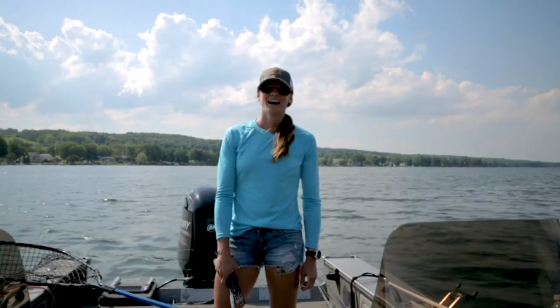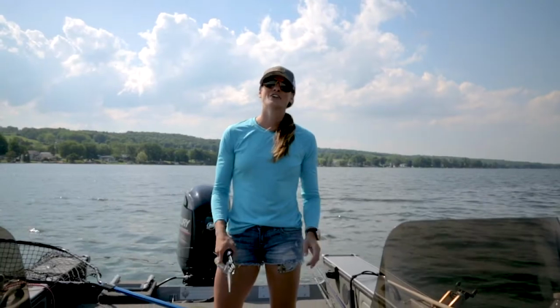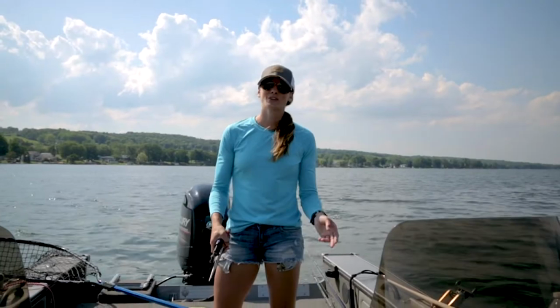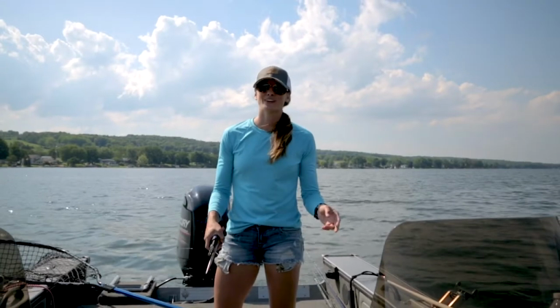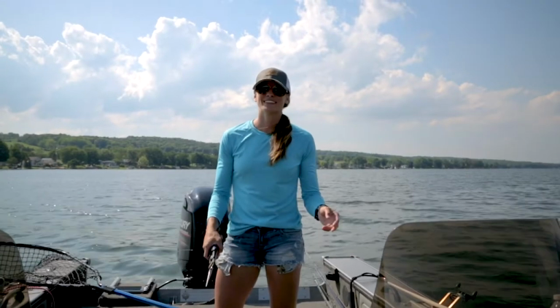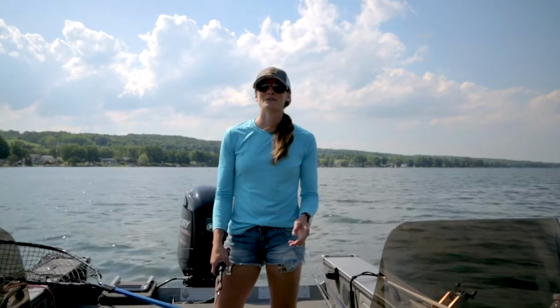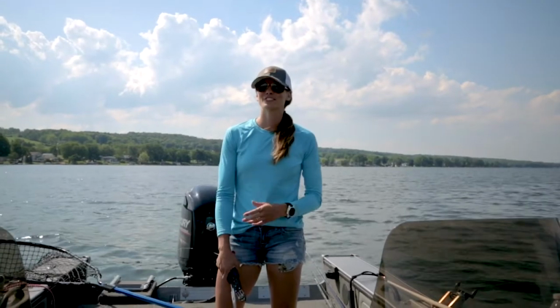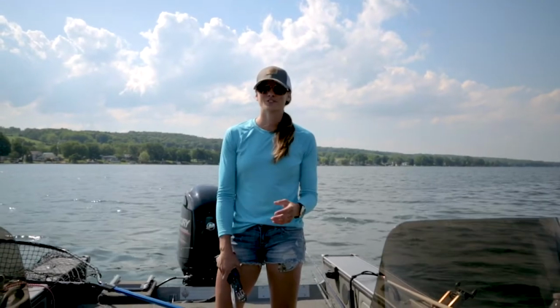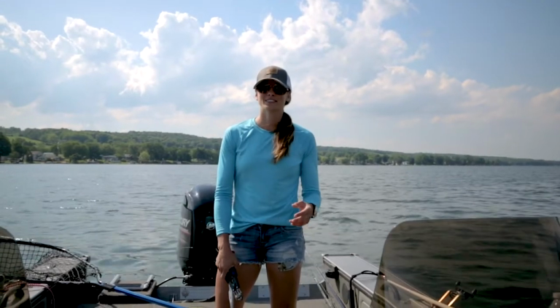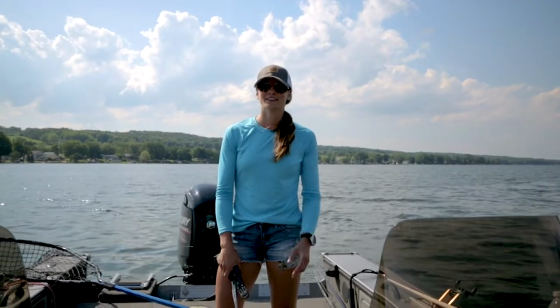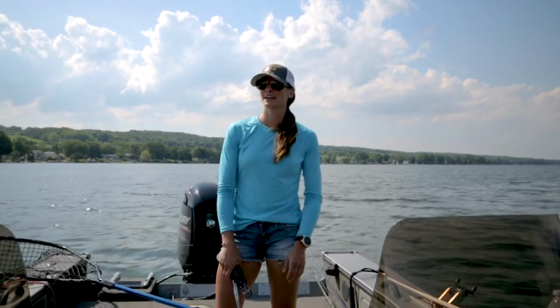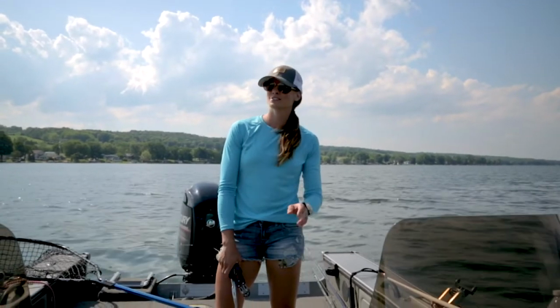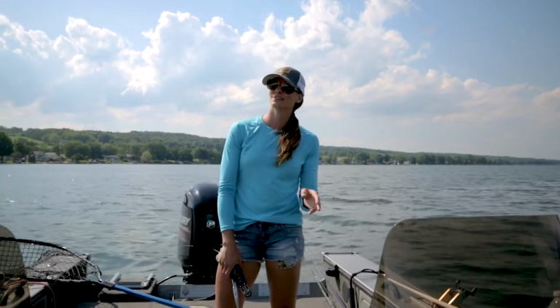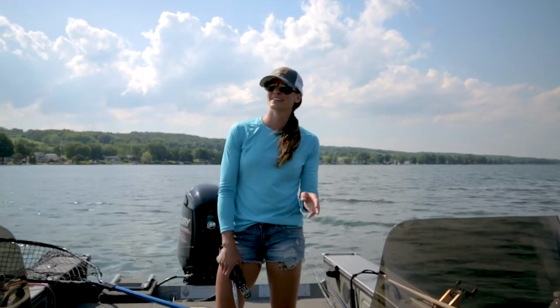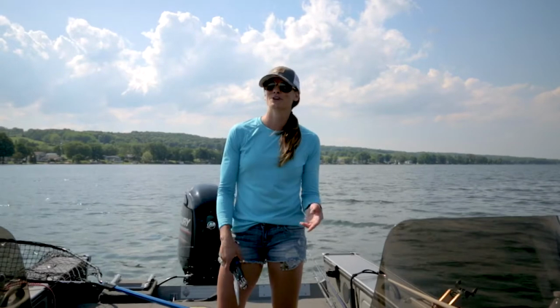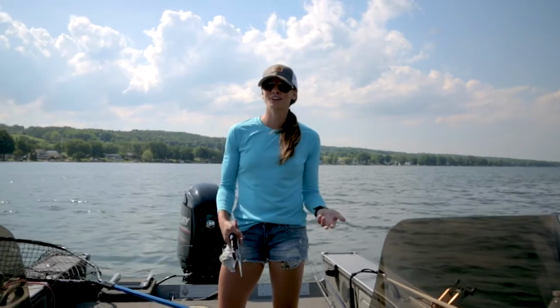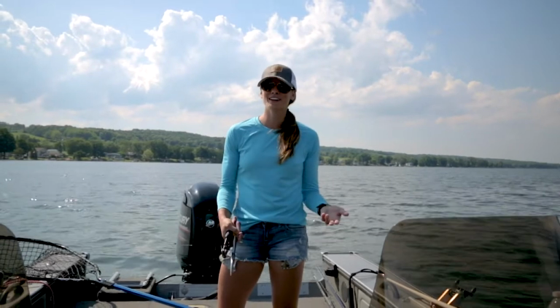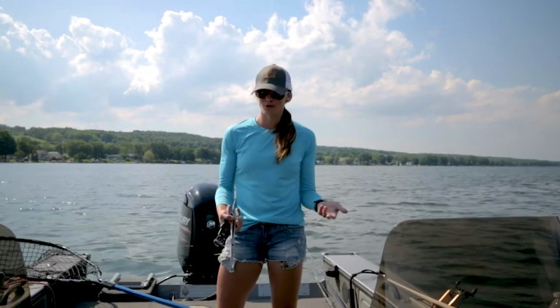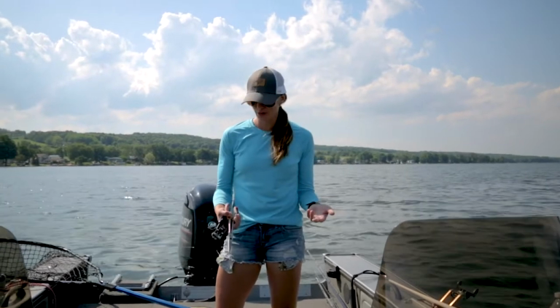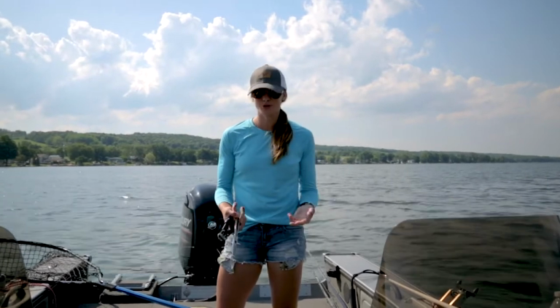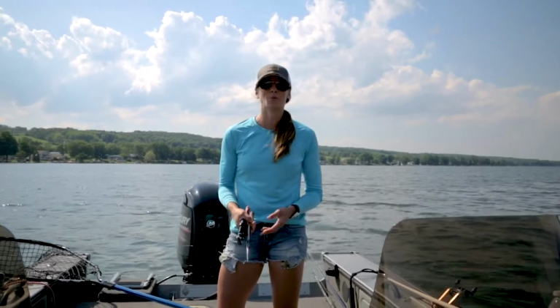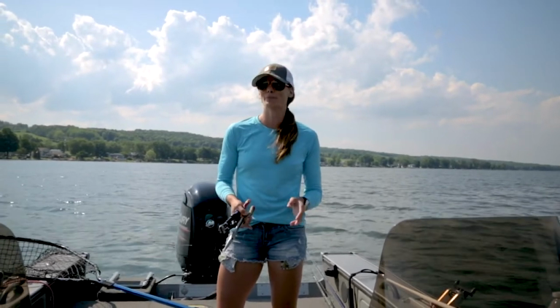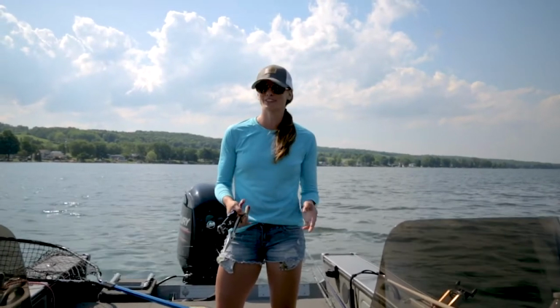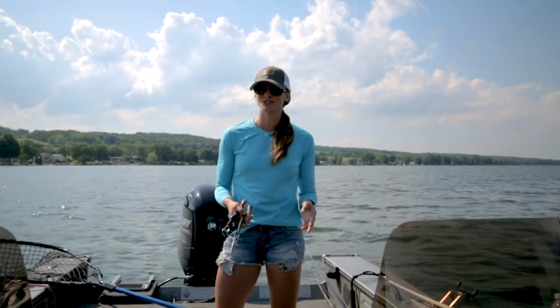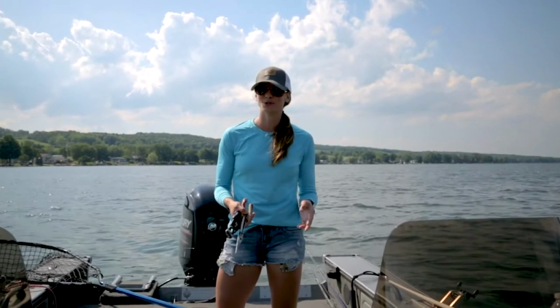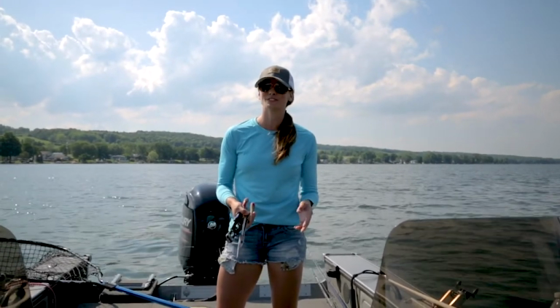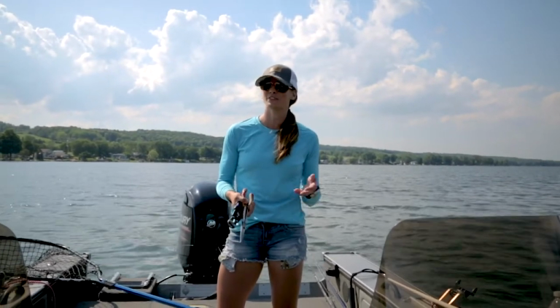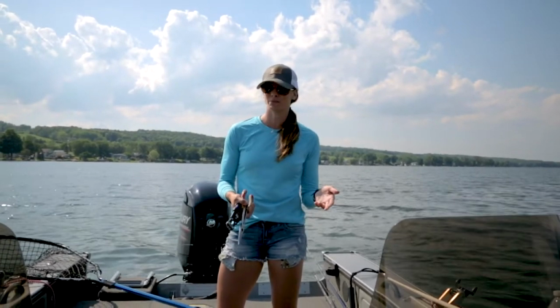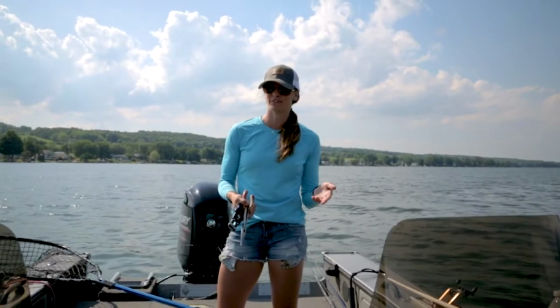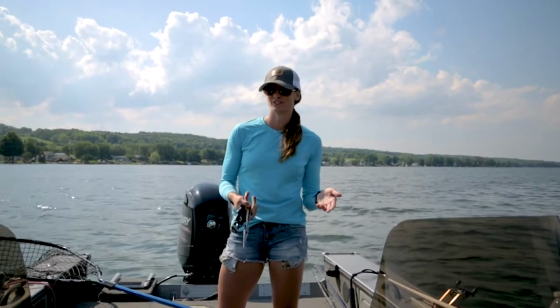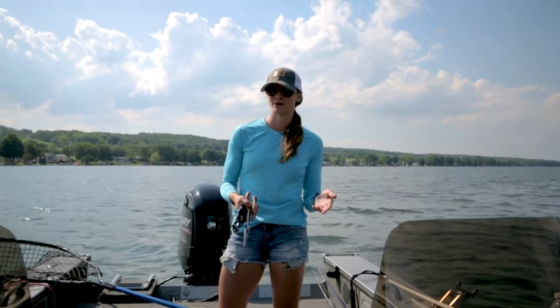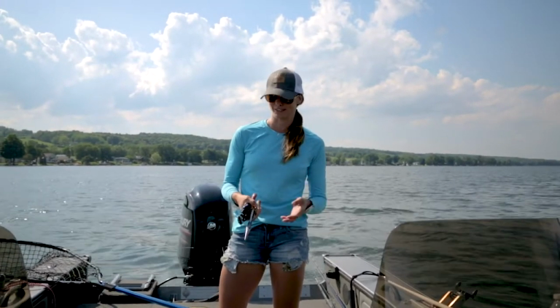Out here on the water today I'm fishing for muskie and it's kind of a slow day, so I figured I would run through proper release tools if you're gonna be fishing for muskie.